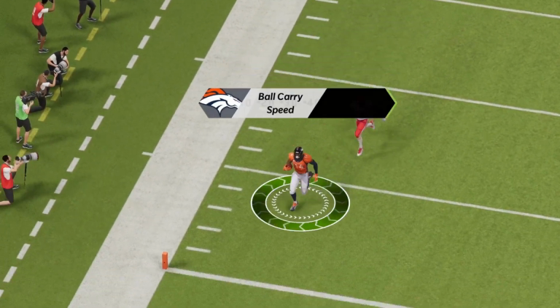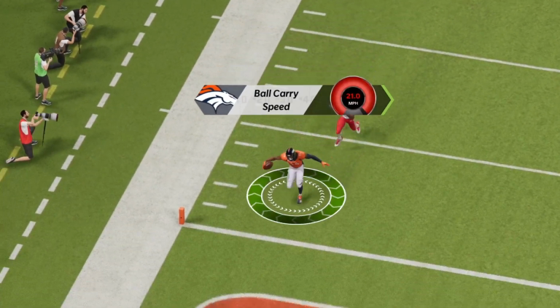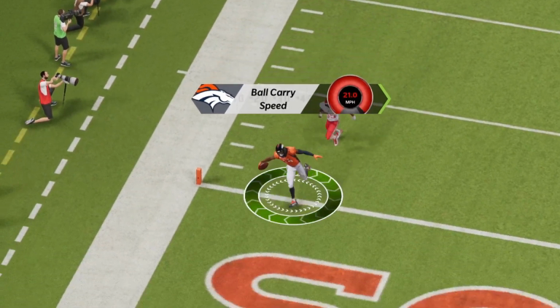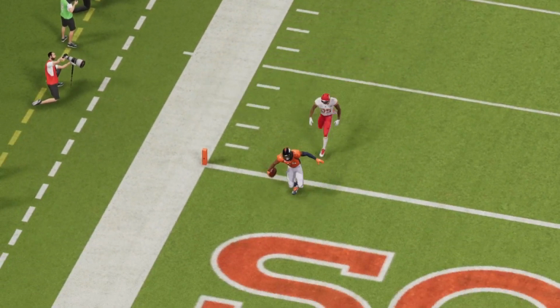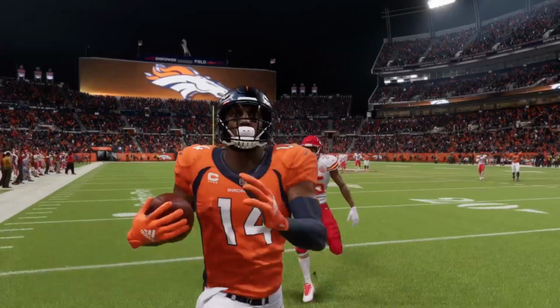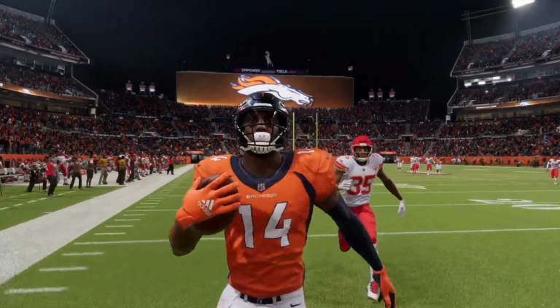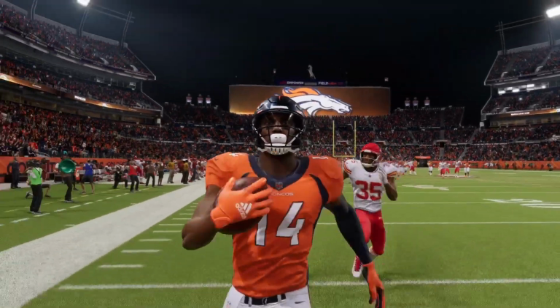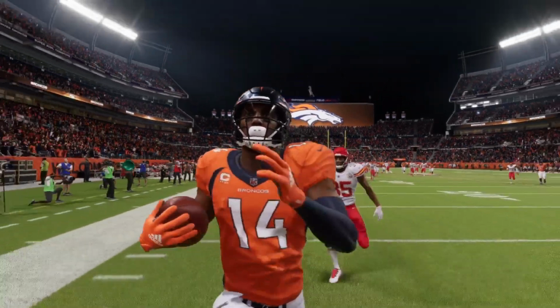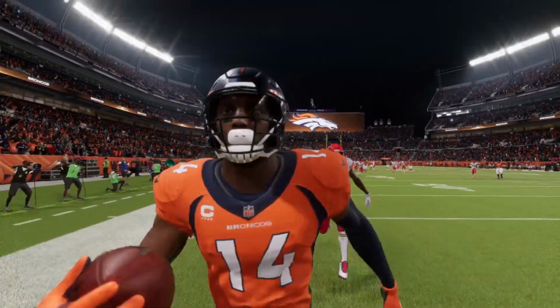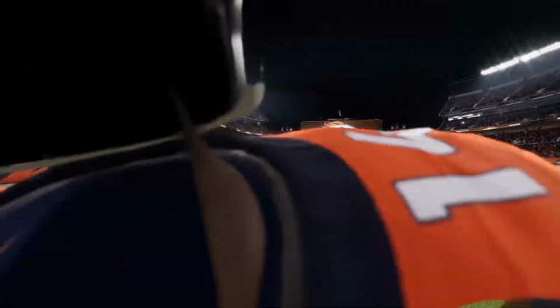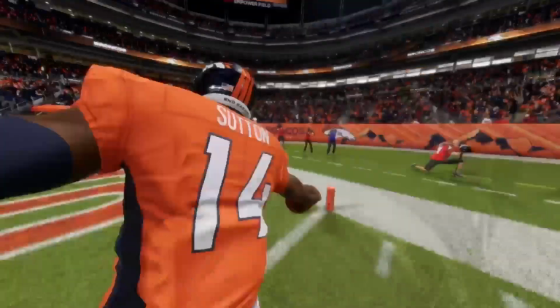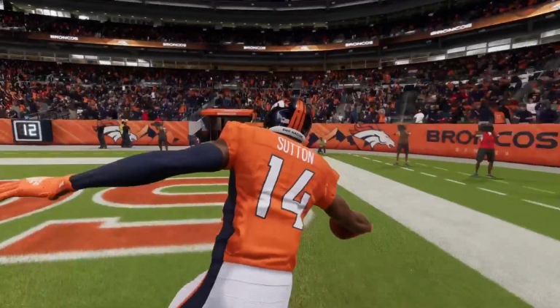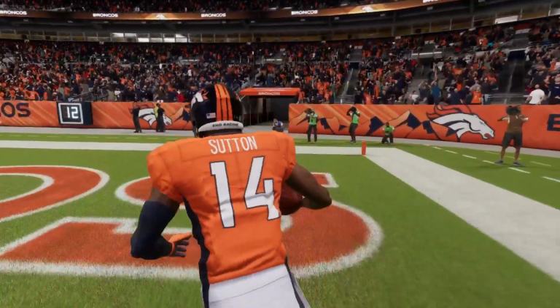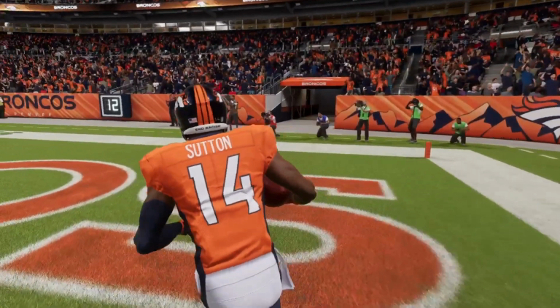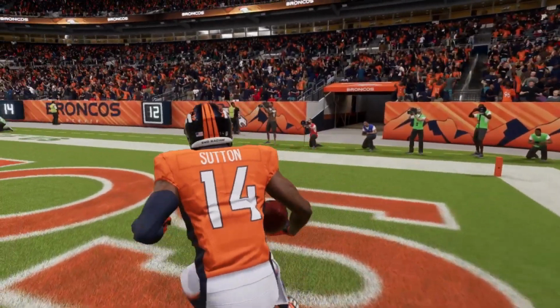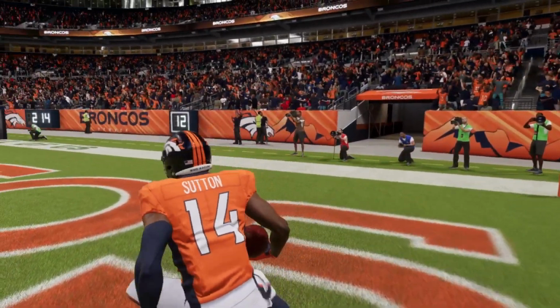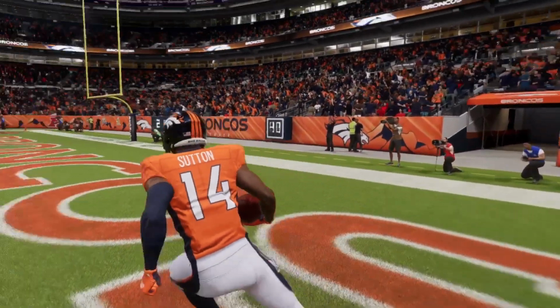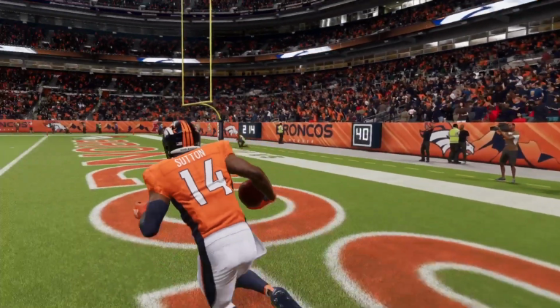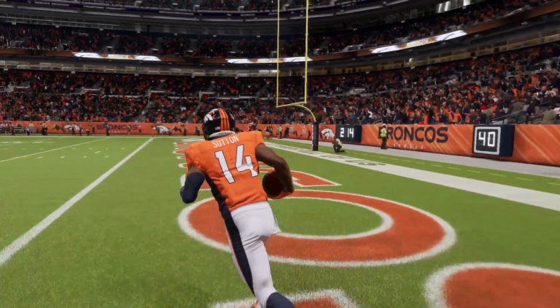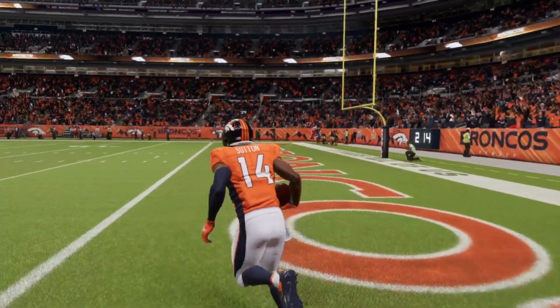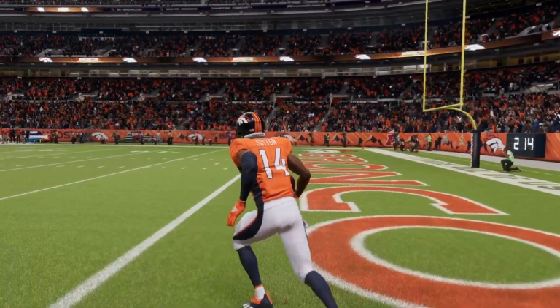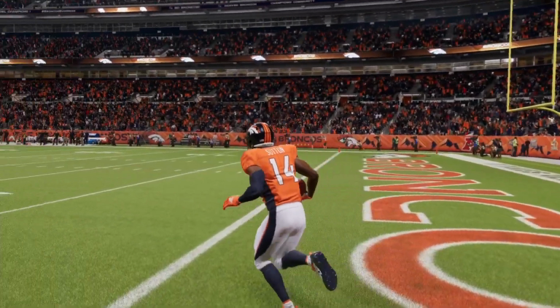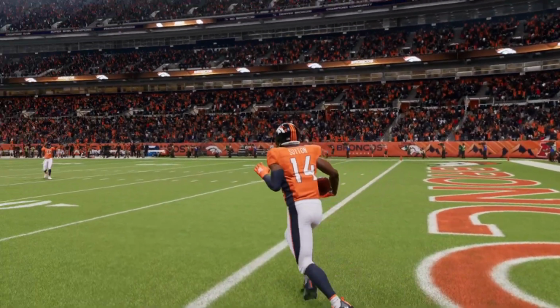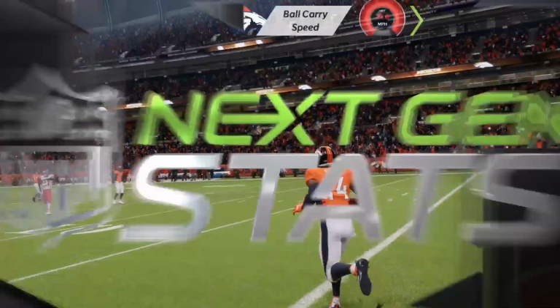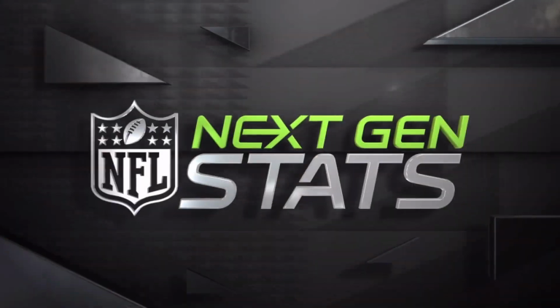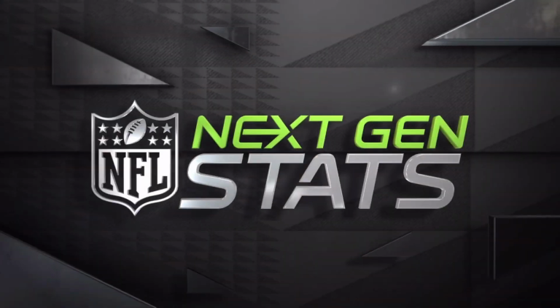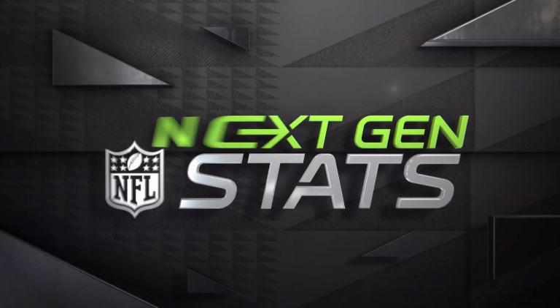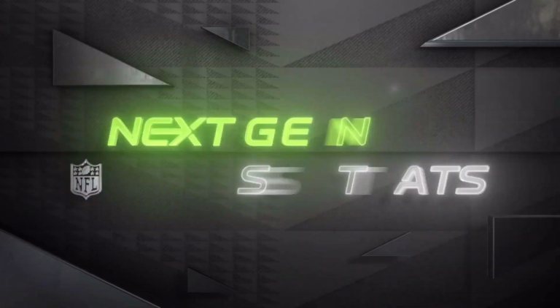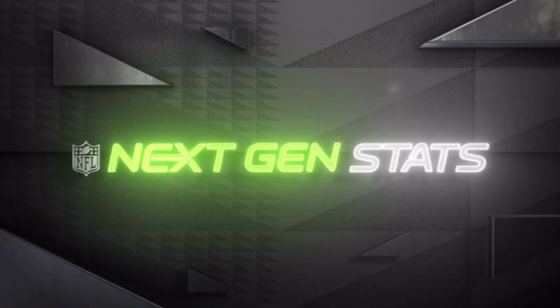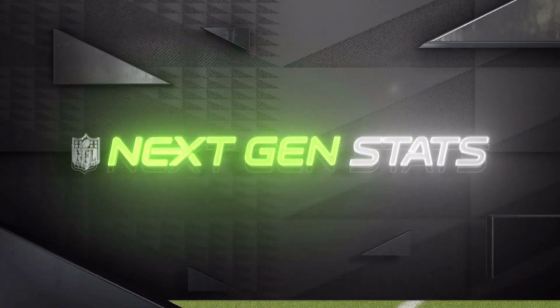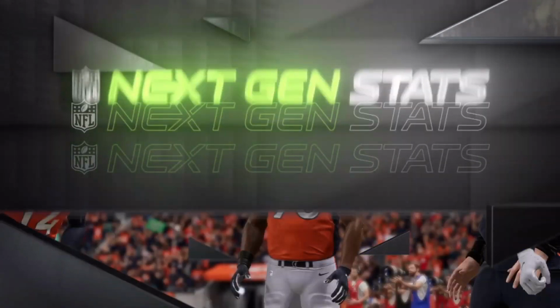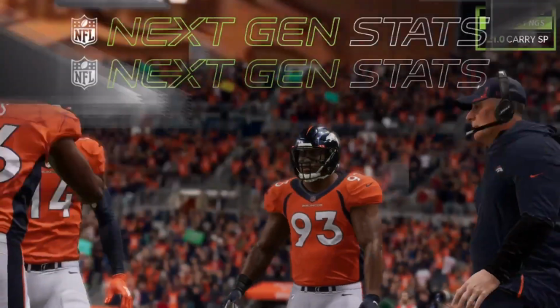I think it's fair to say there's nothing that gets a crowd to its feet quite like a big play, and that was something special there.